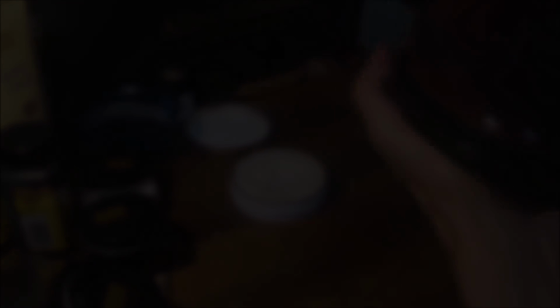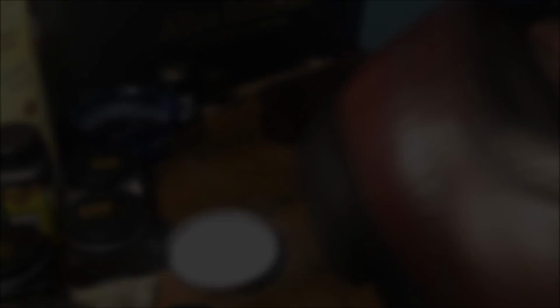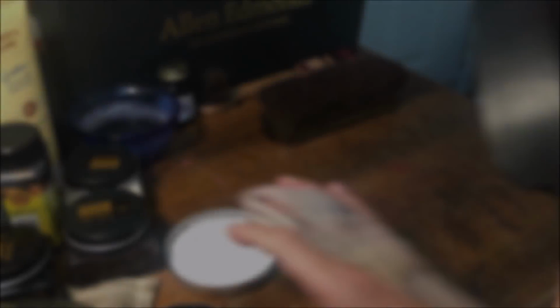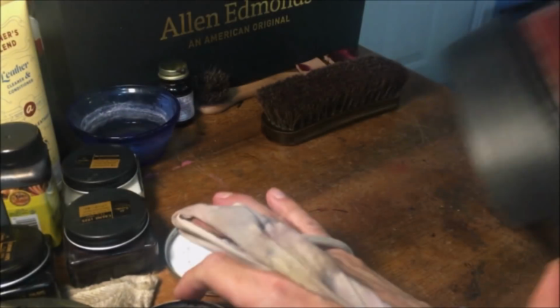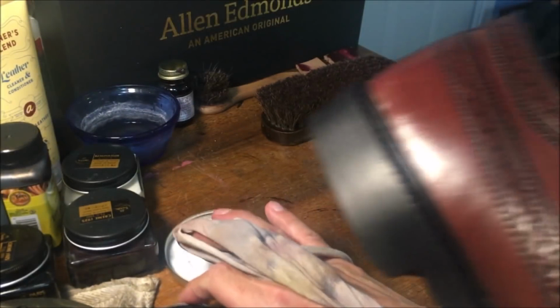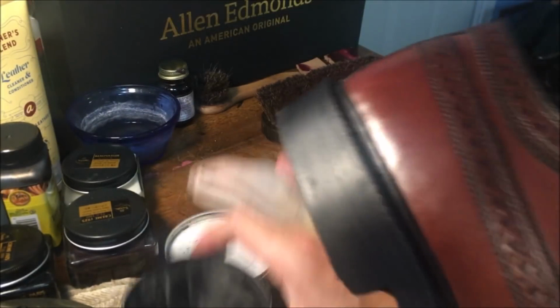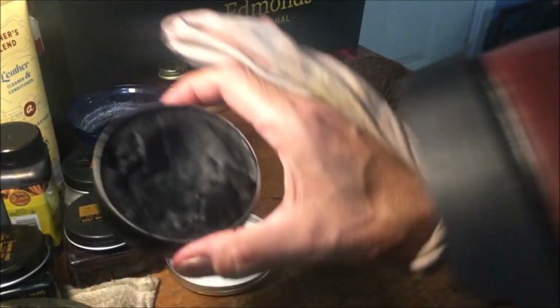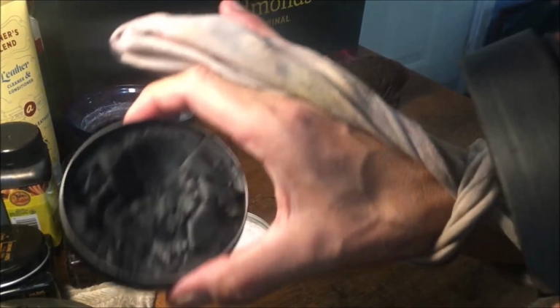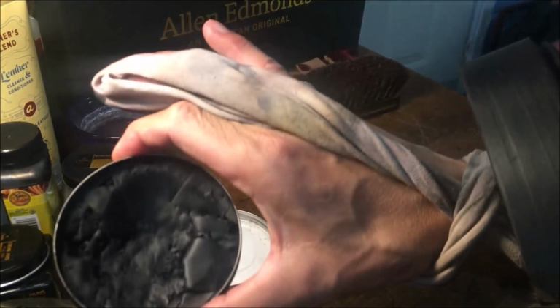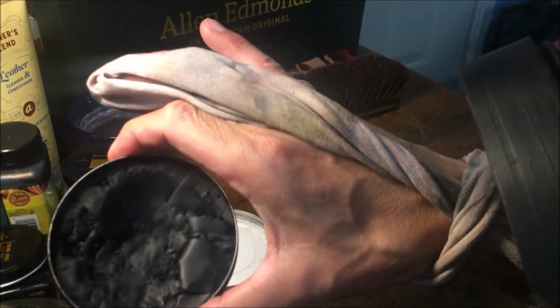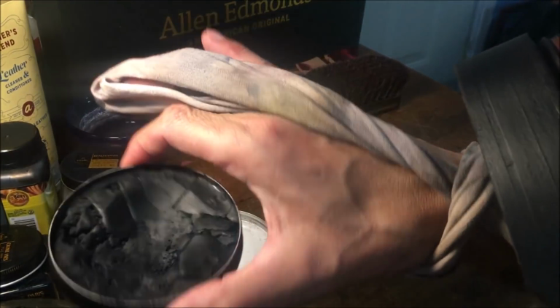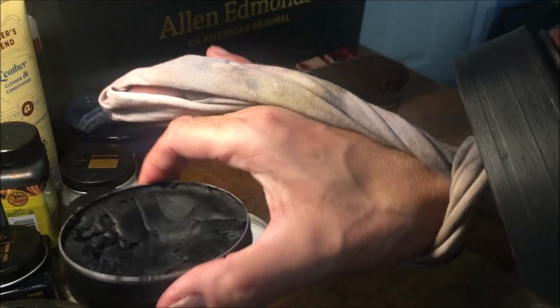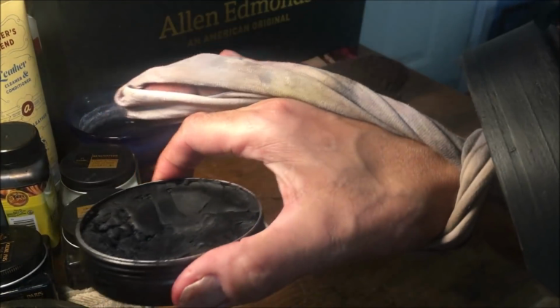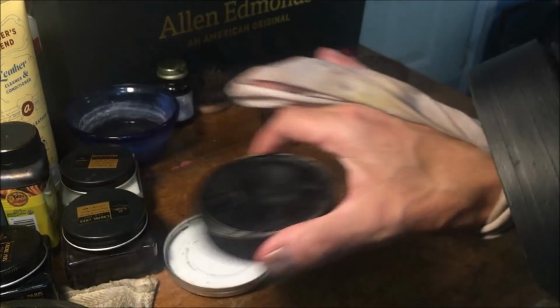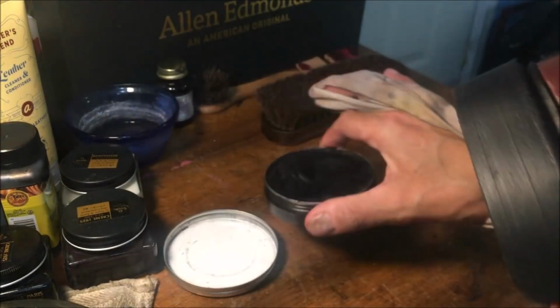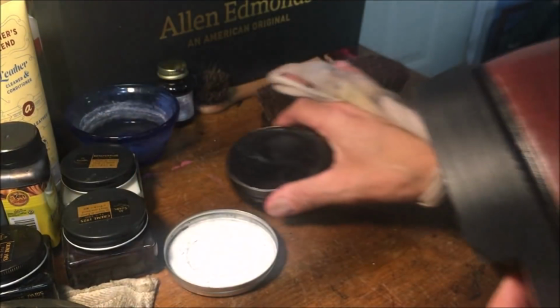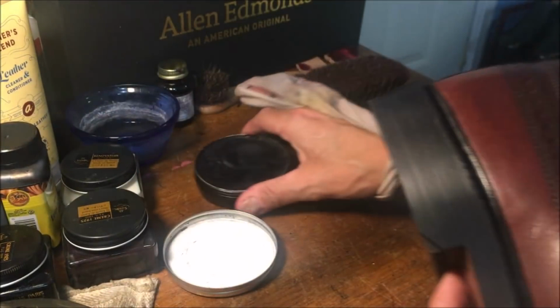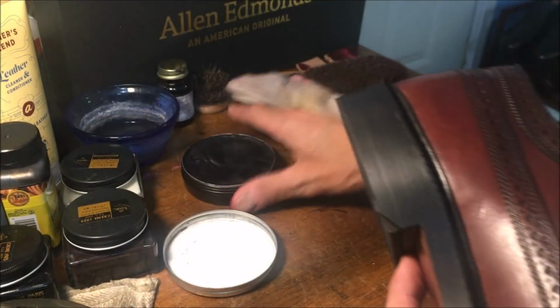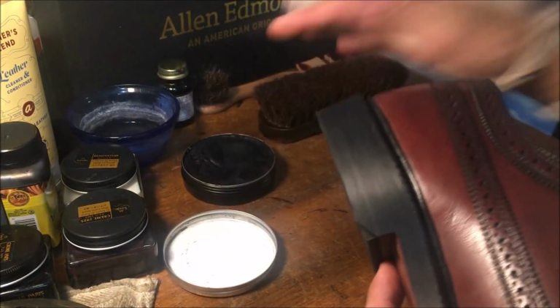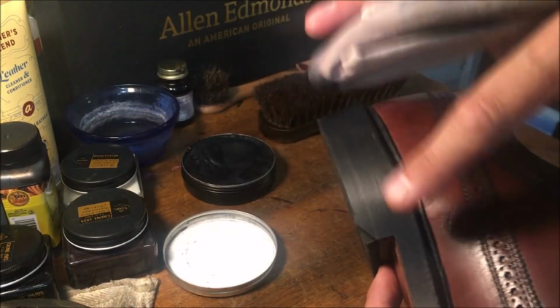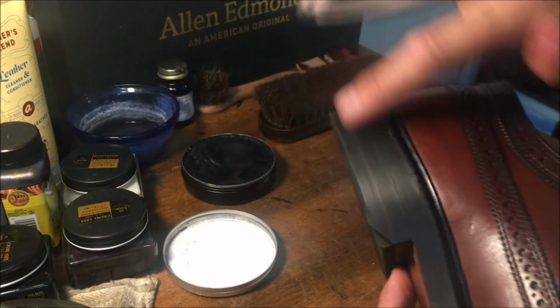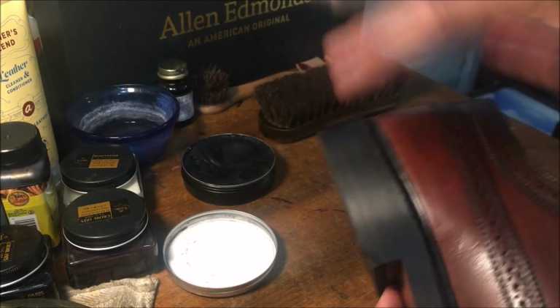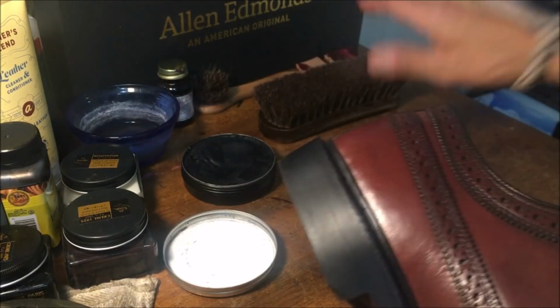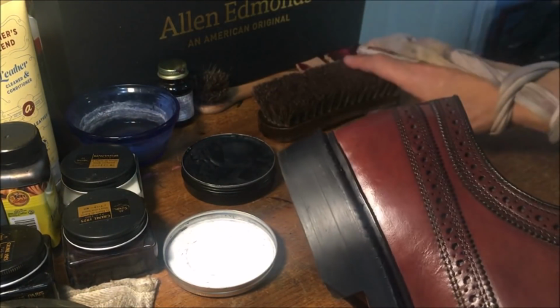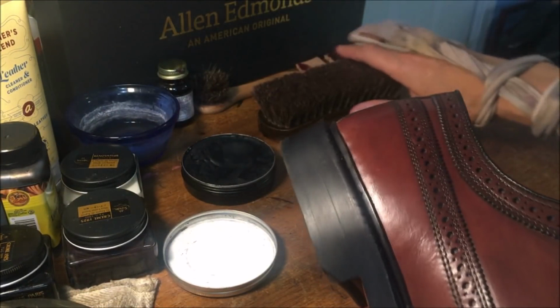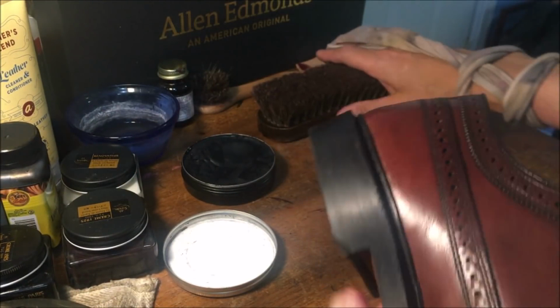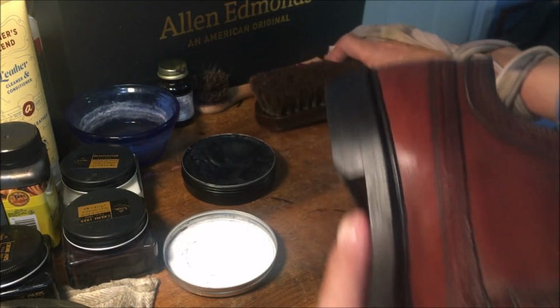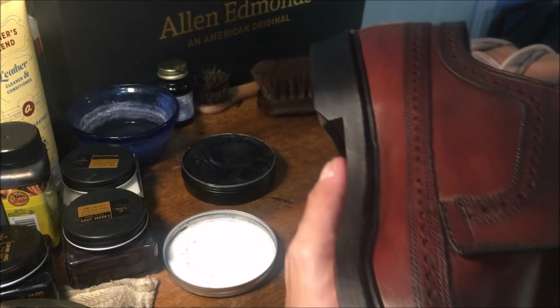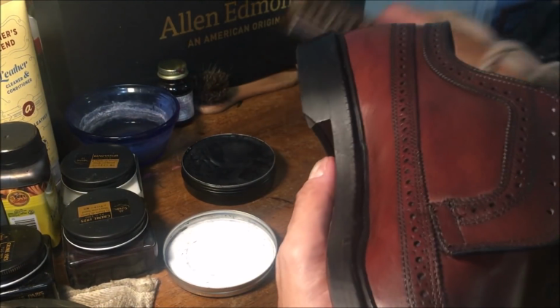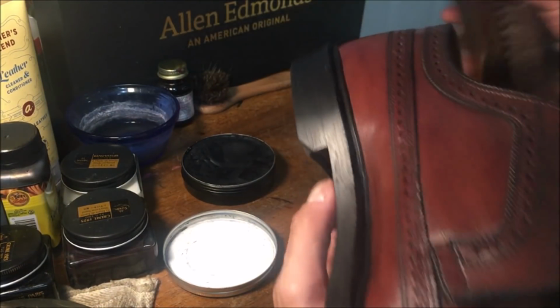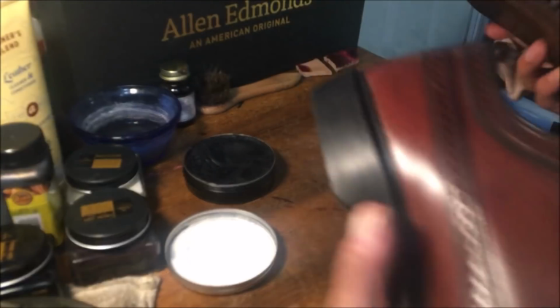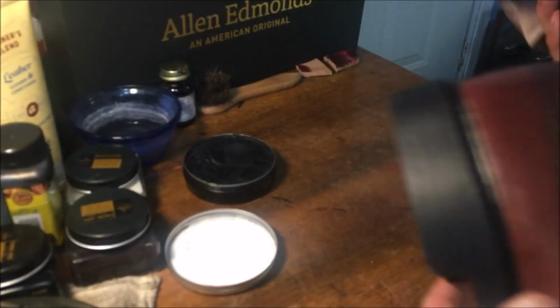Okay, so I took some of the Mirror Gloss on the edges of the heels and soles.